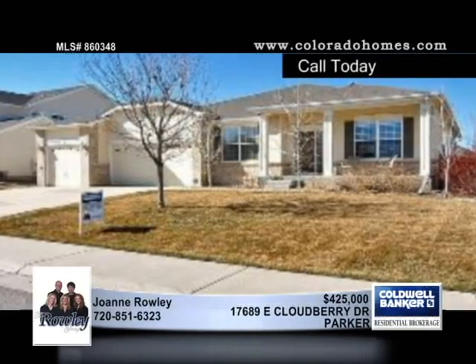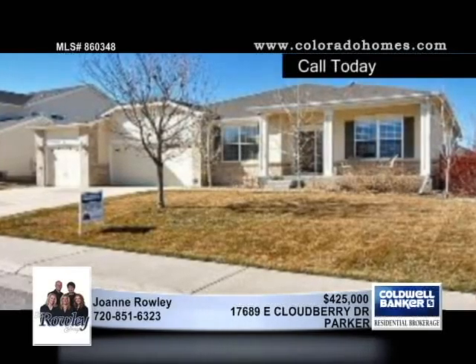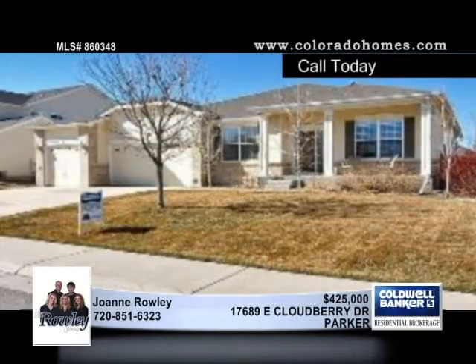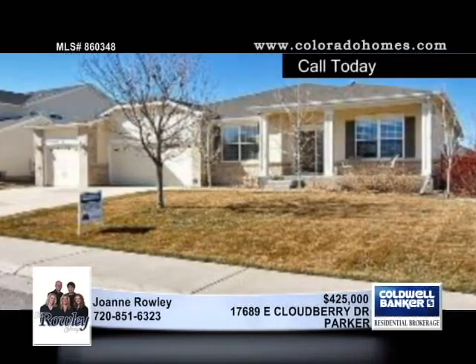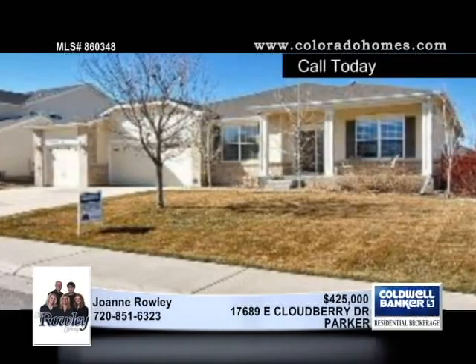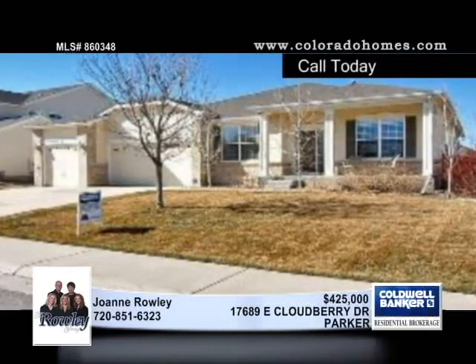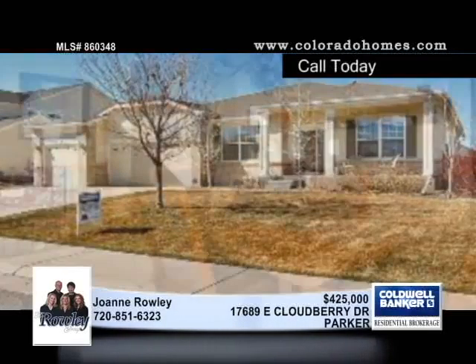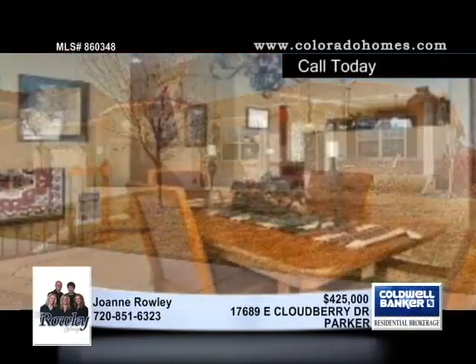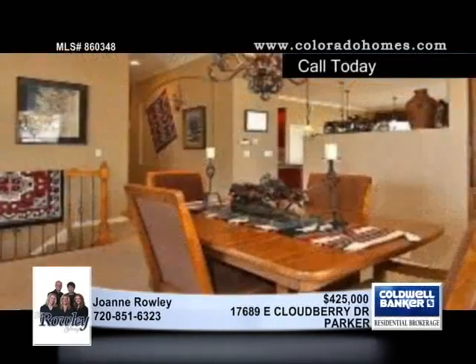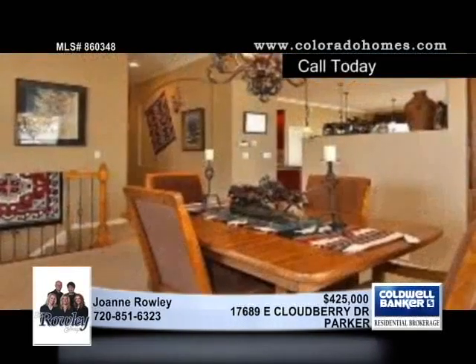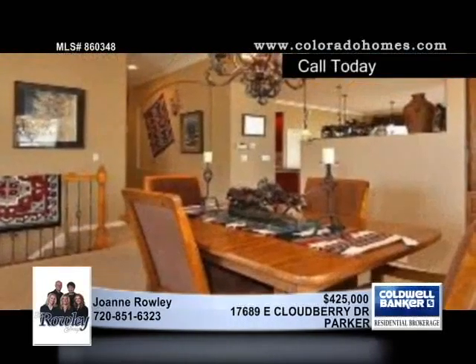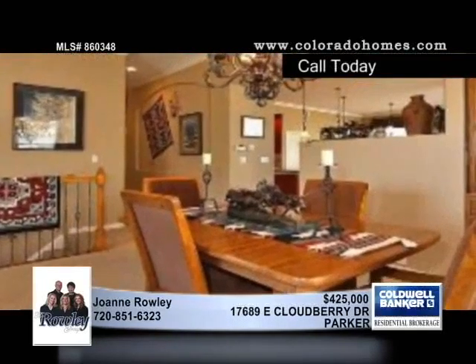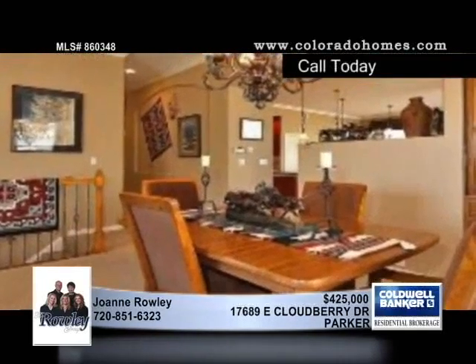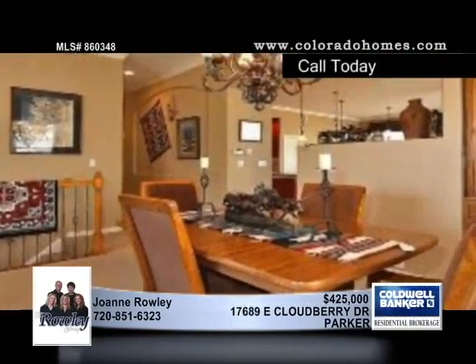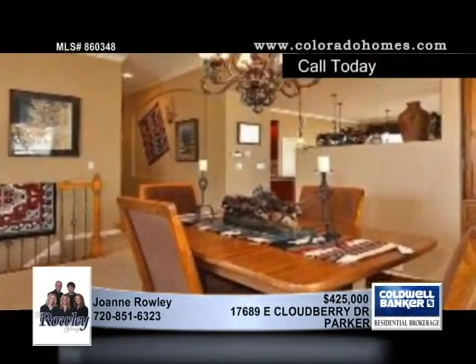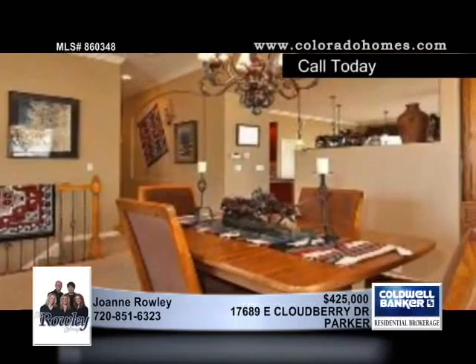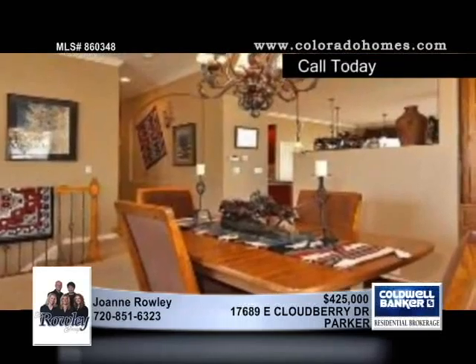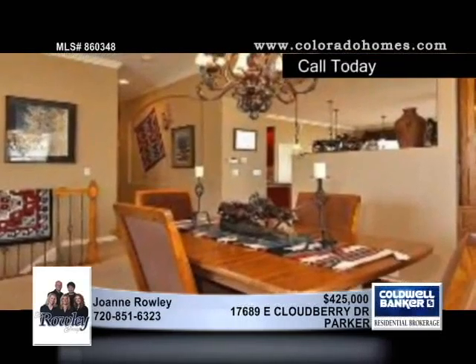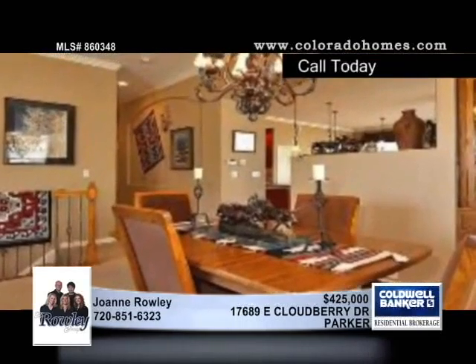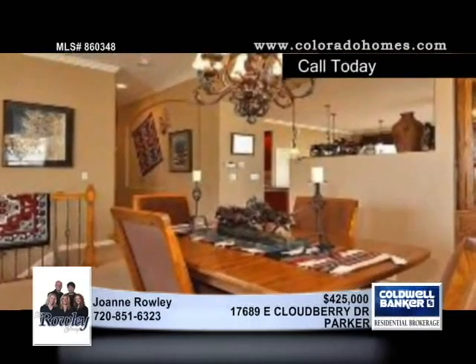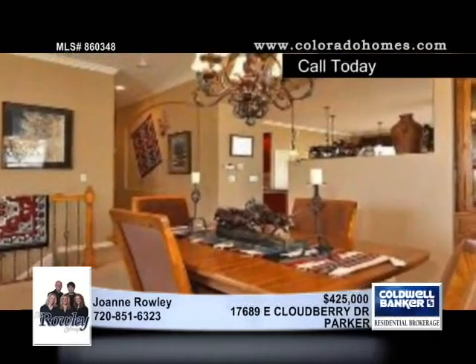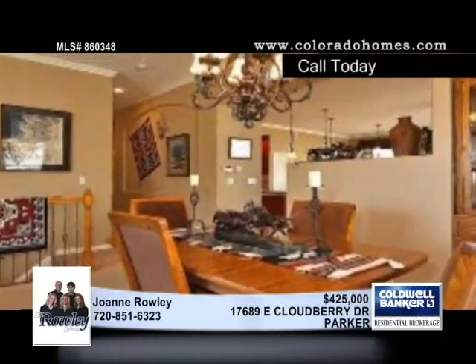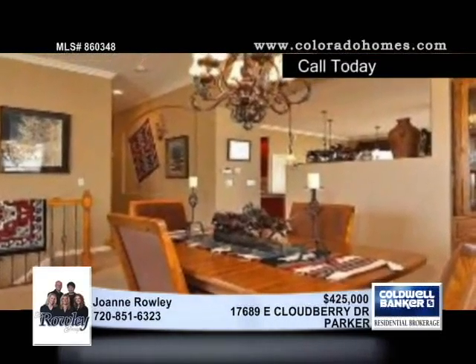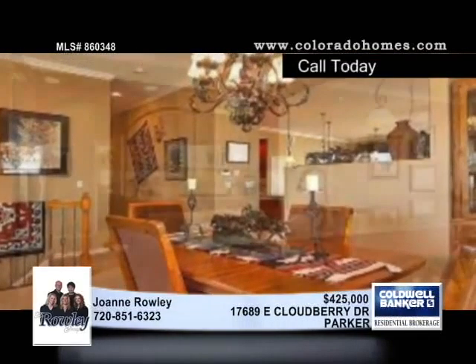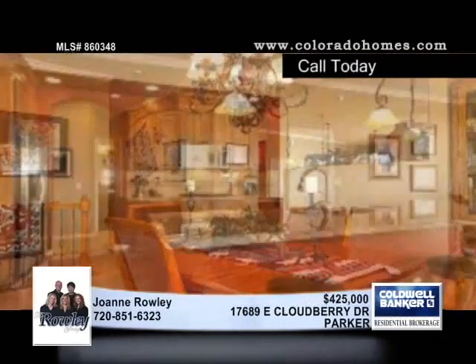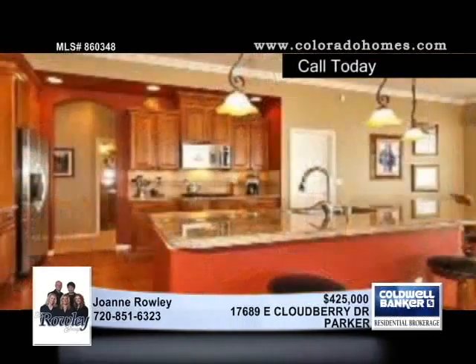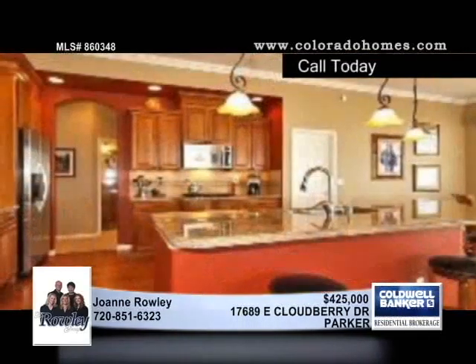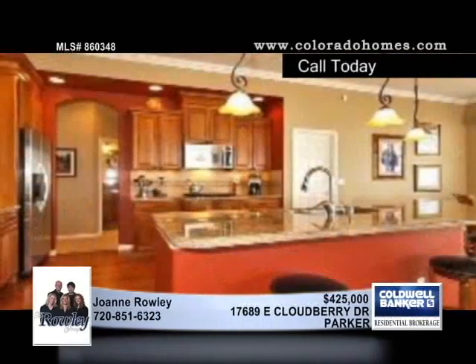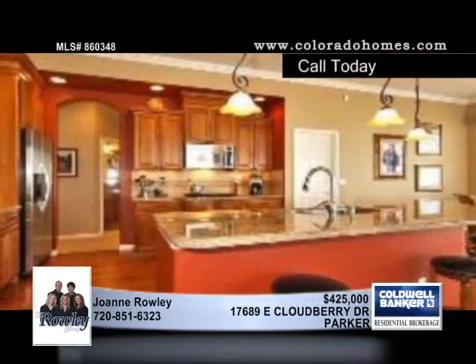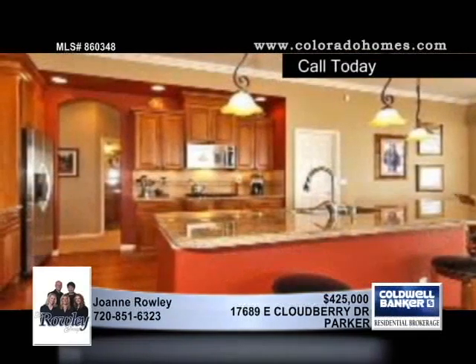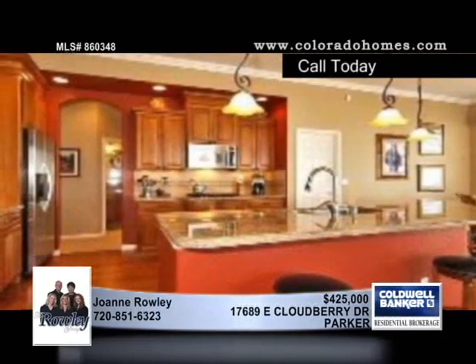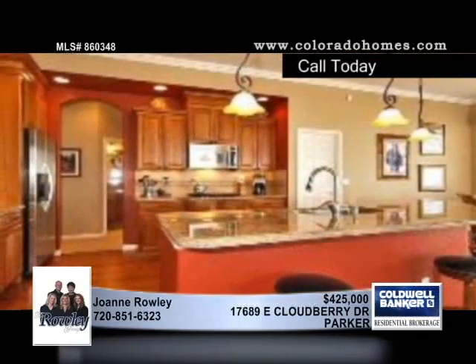If you like upgrades, you'll adore this first-class, updated ranch in Parker with every upgrade imaginable.